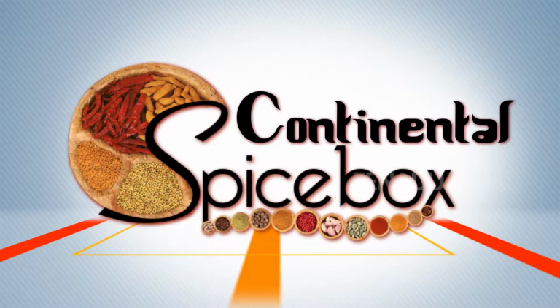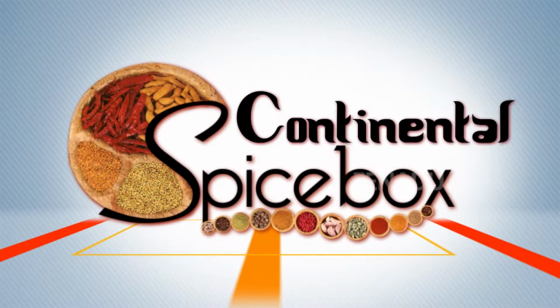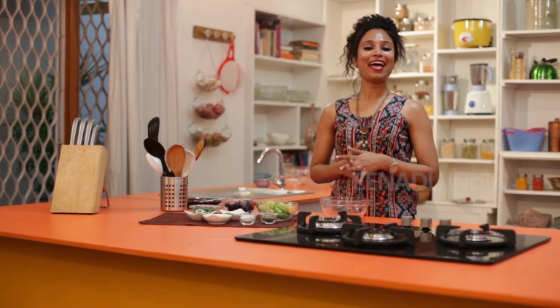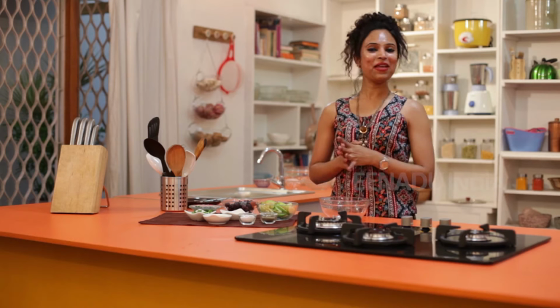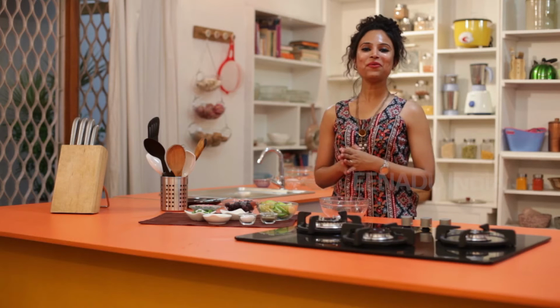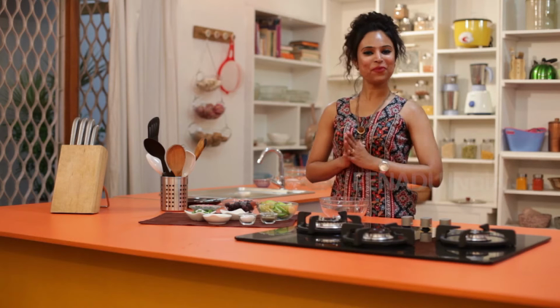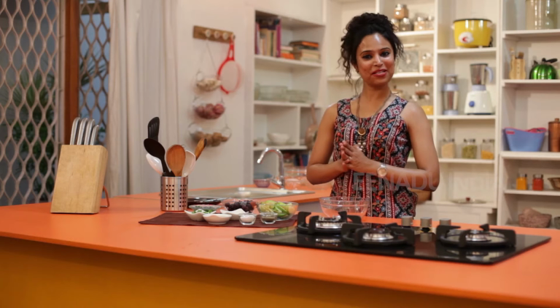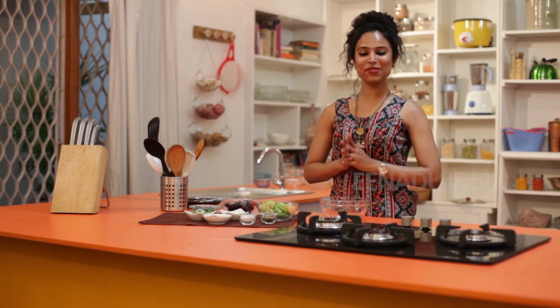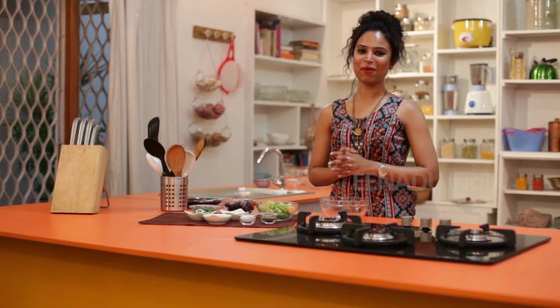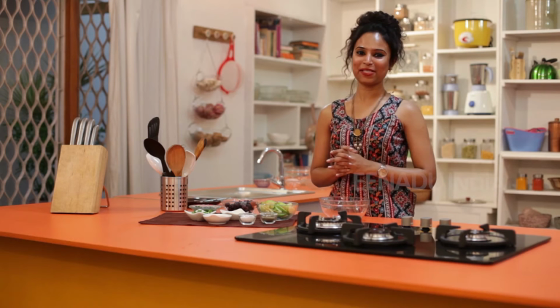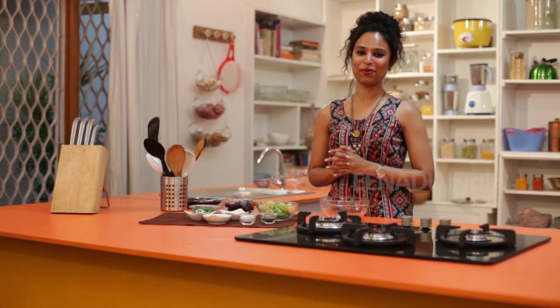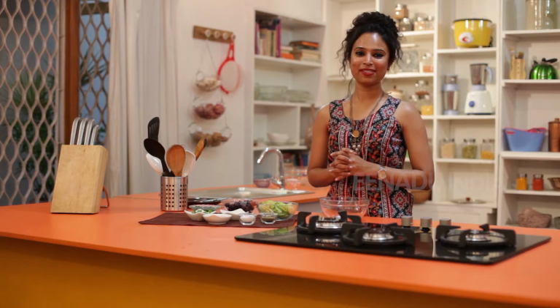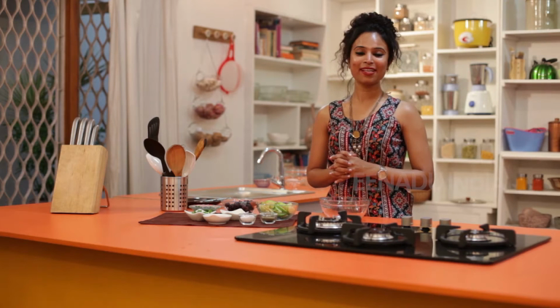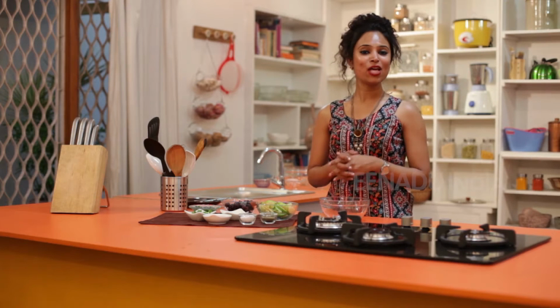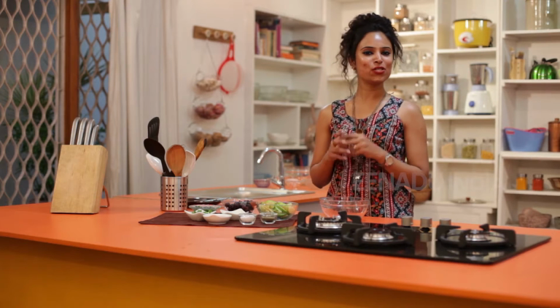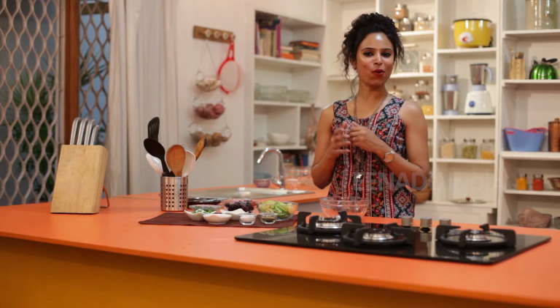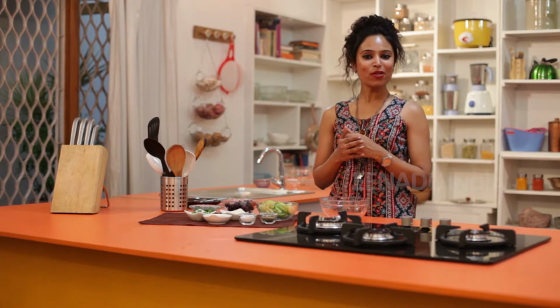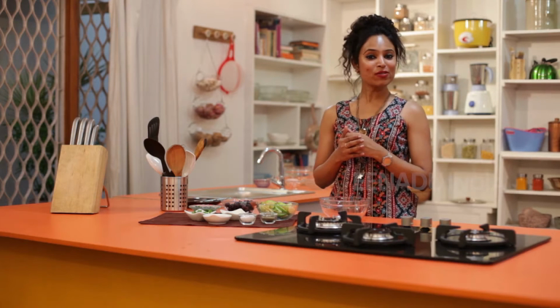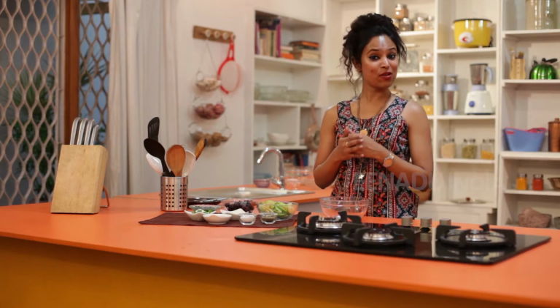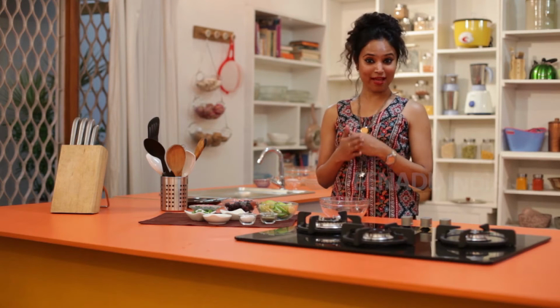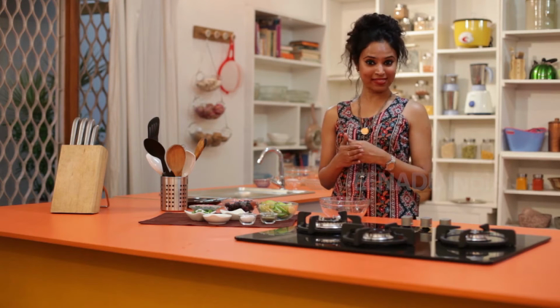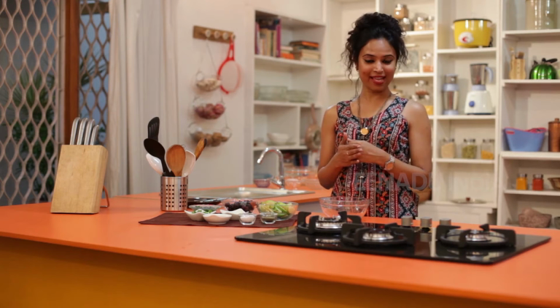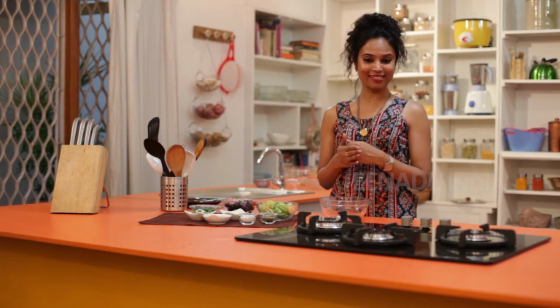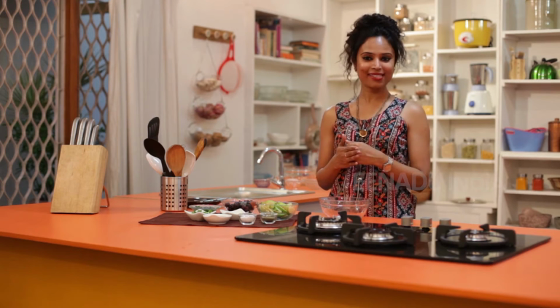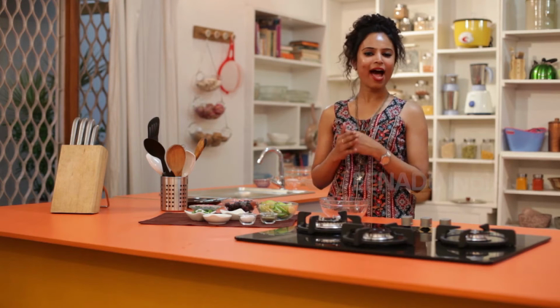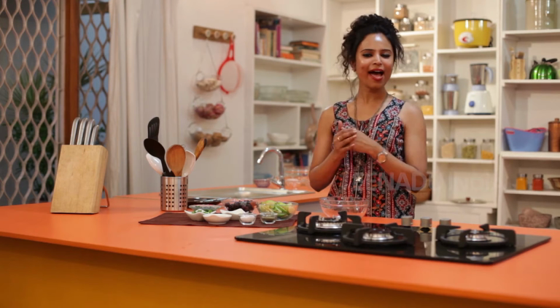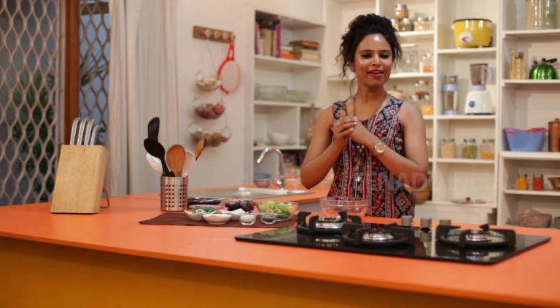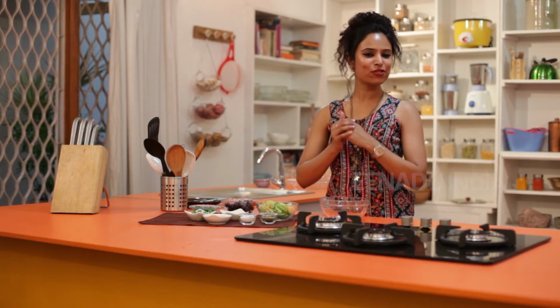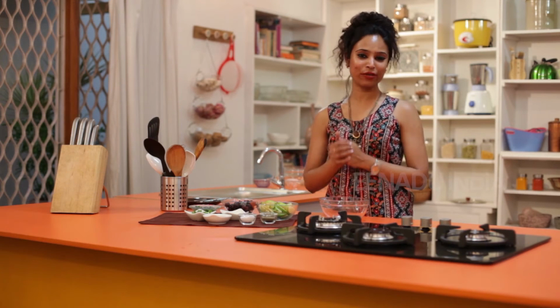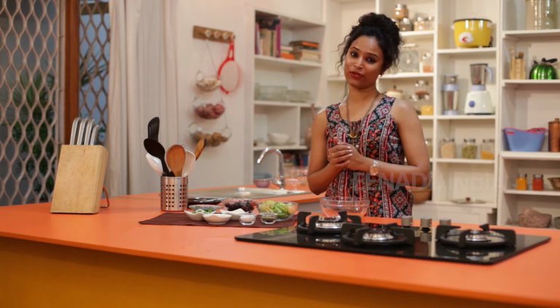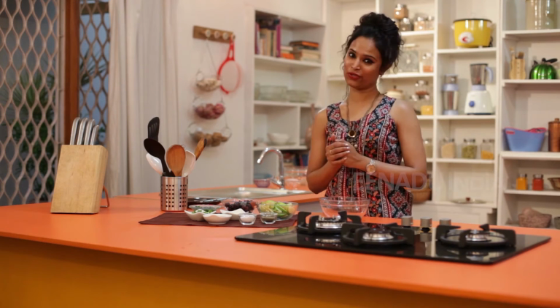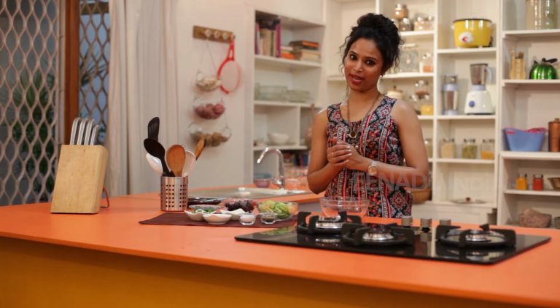Hello and welcome to Spicebox. To all those who love salads, I have a treat for you today.